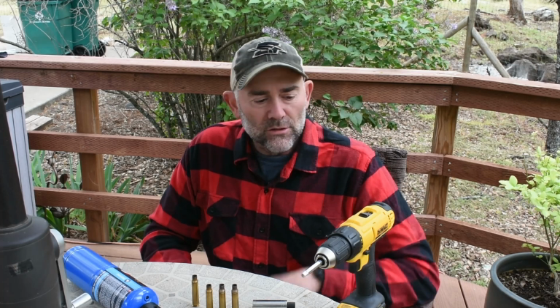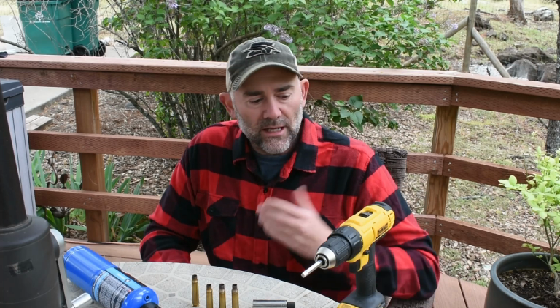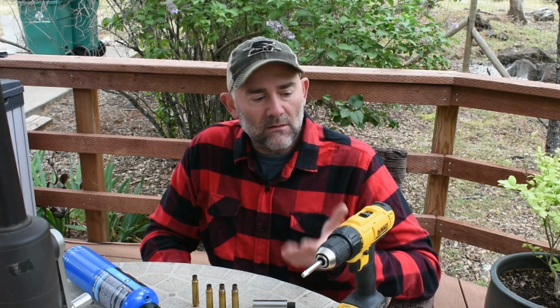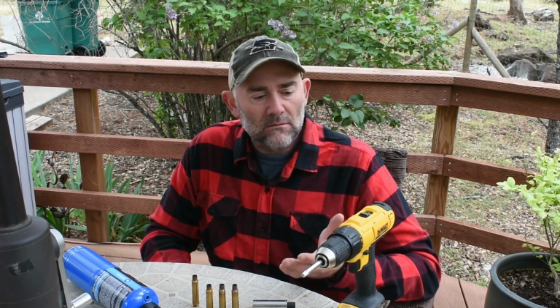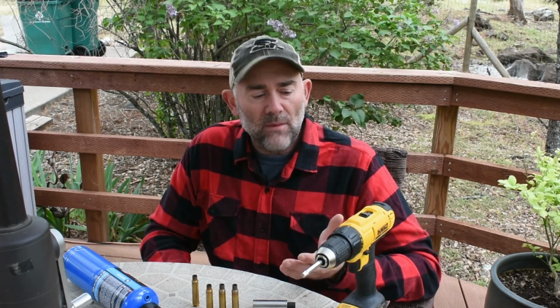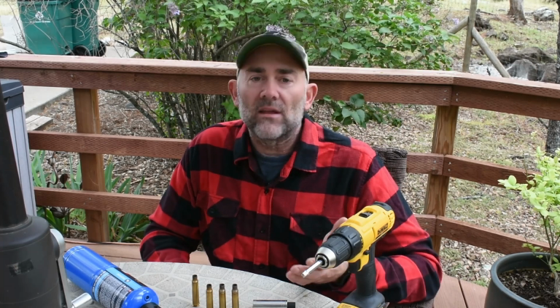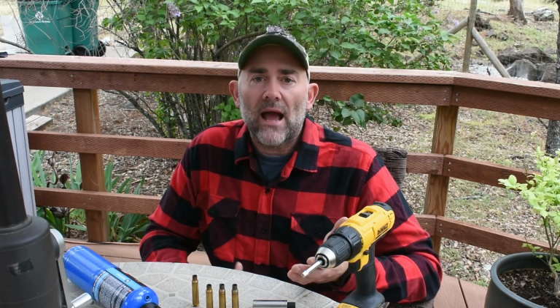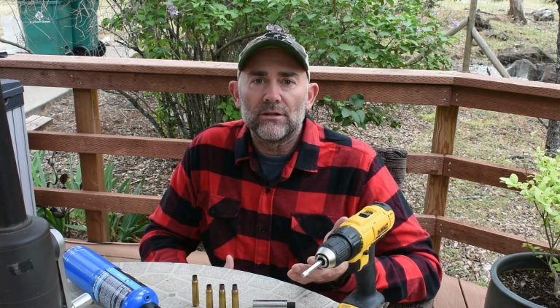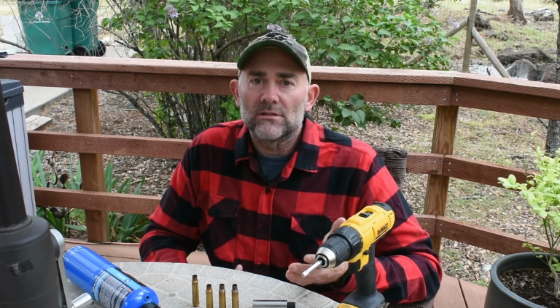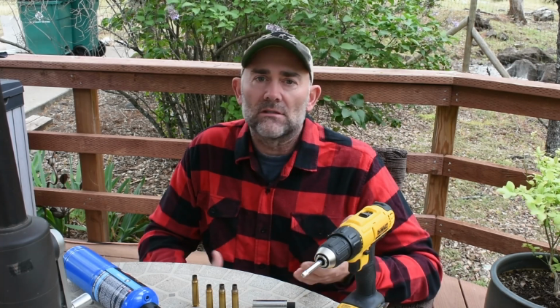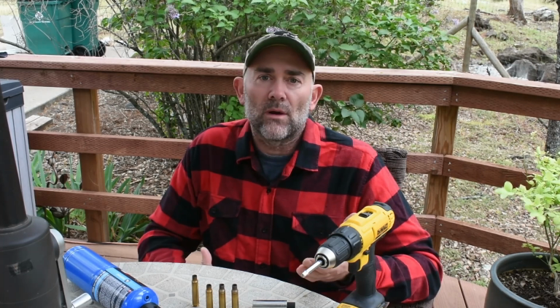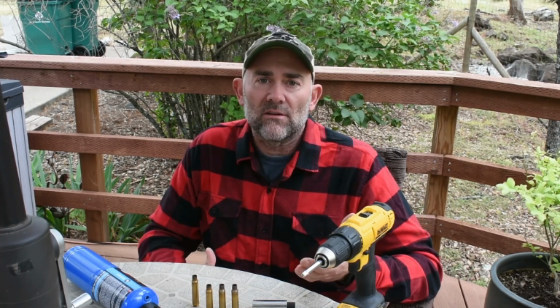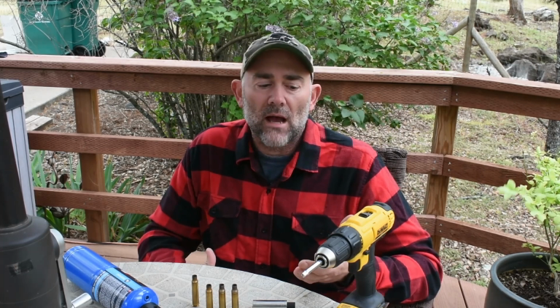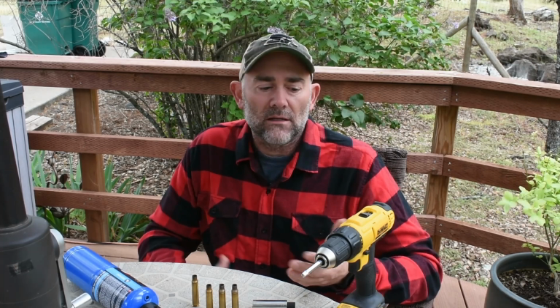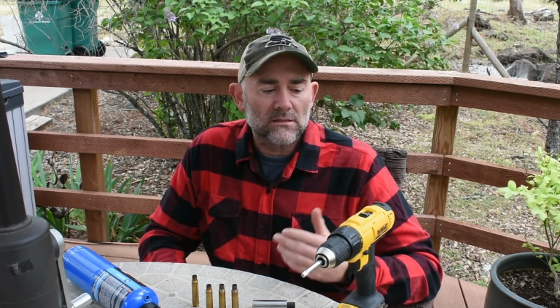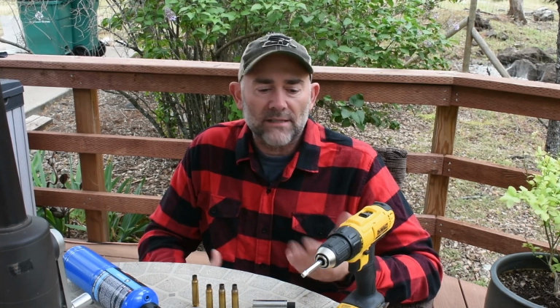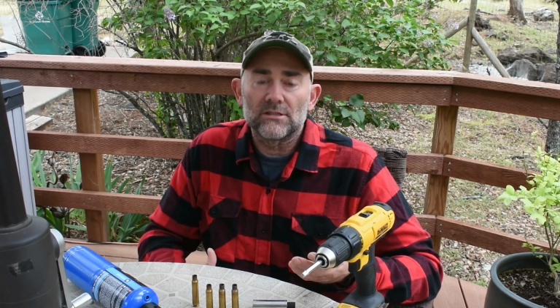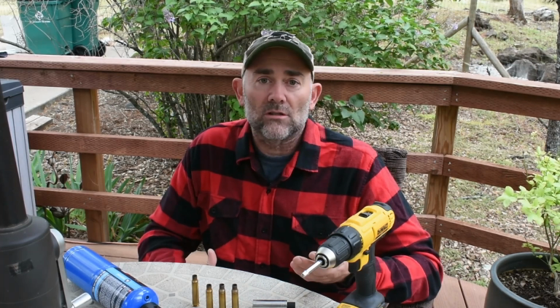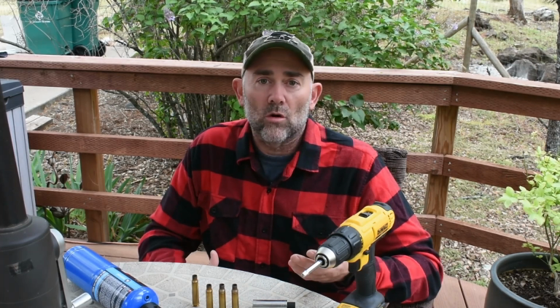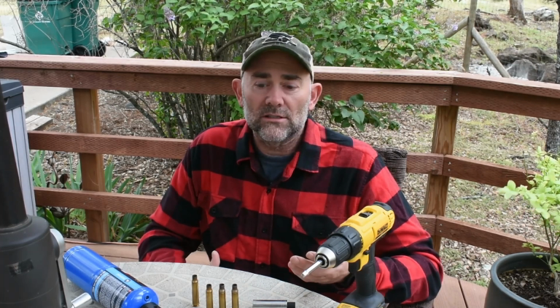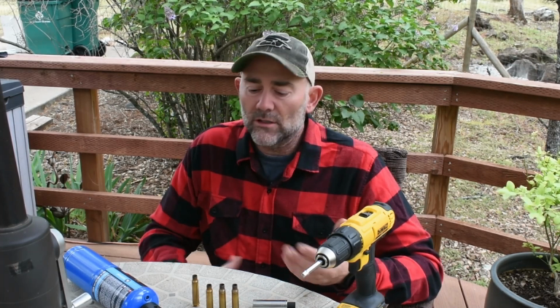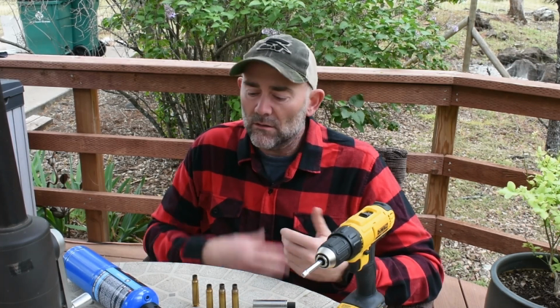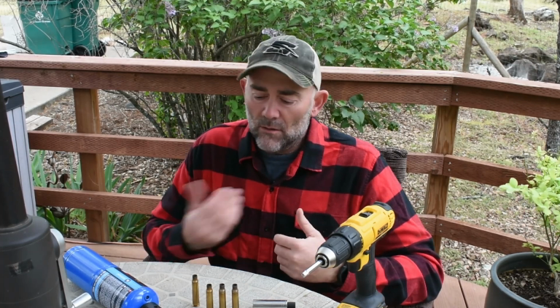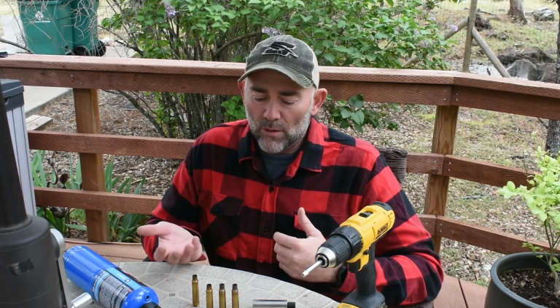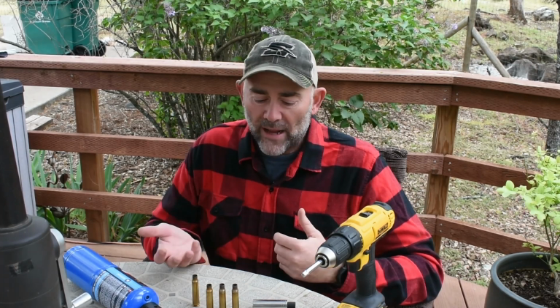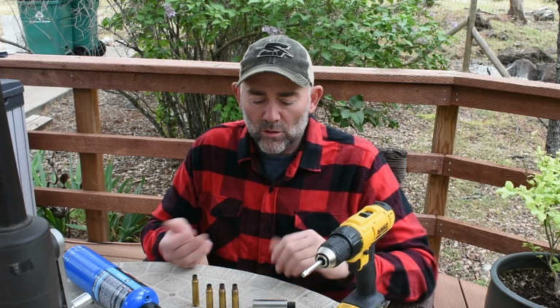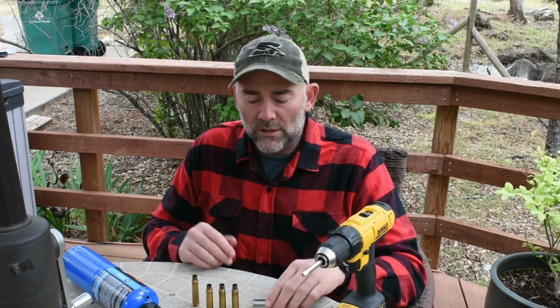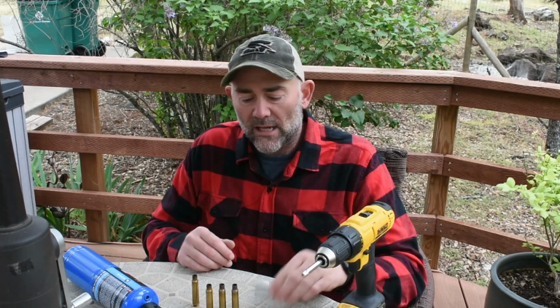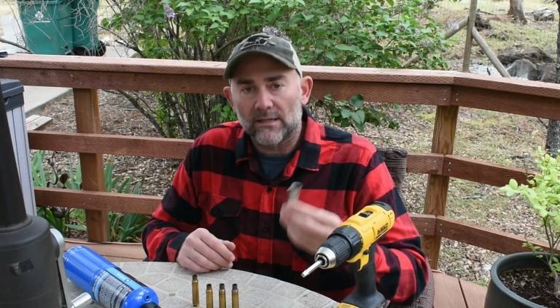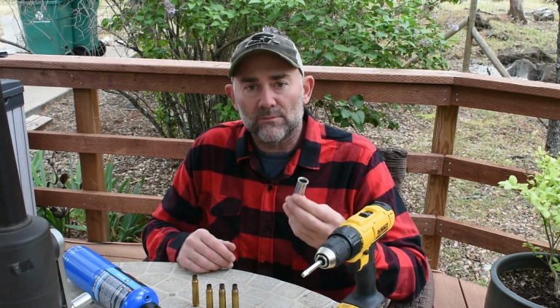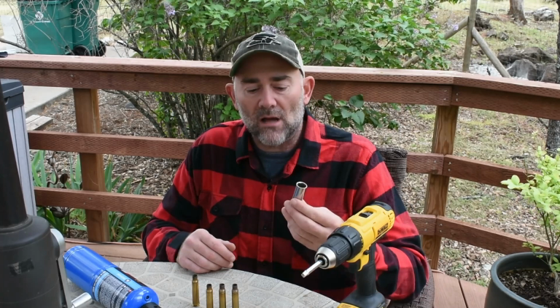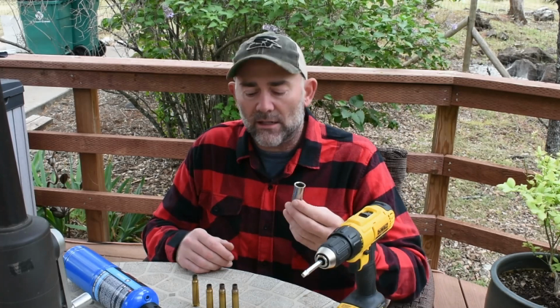Using the method I use — and there are a bunch of them out there — I just use a cordless drill, a propane torch, and a deep socket.